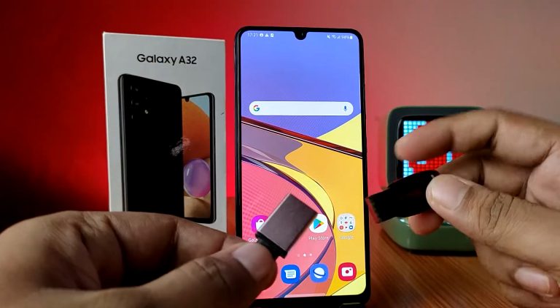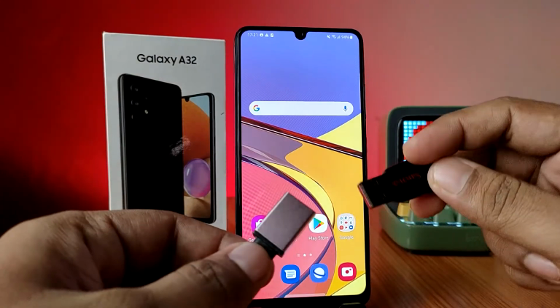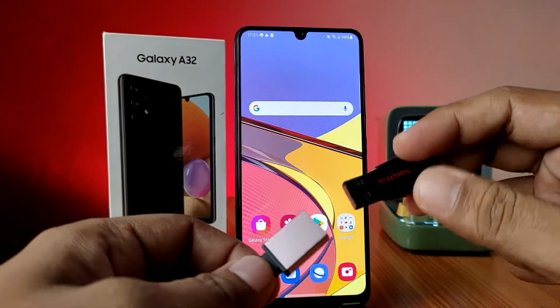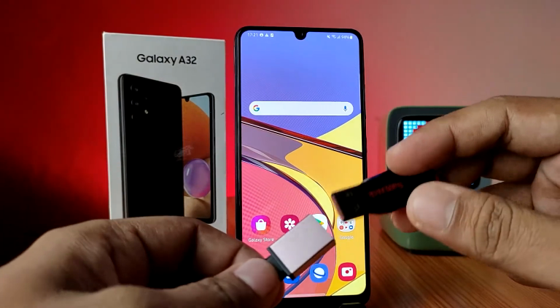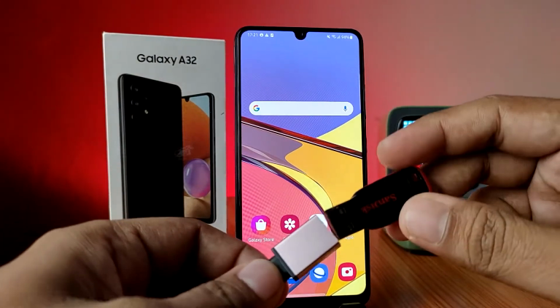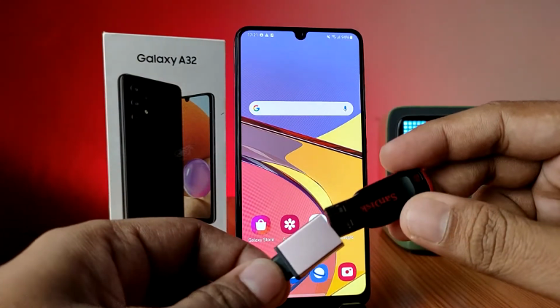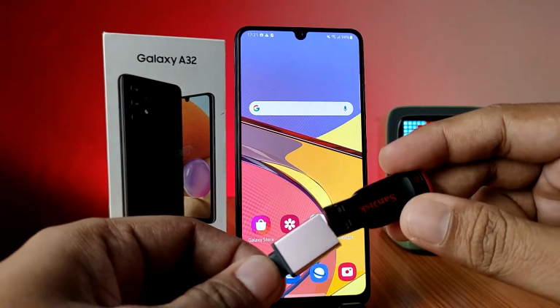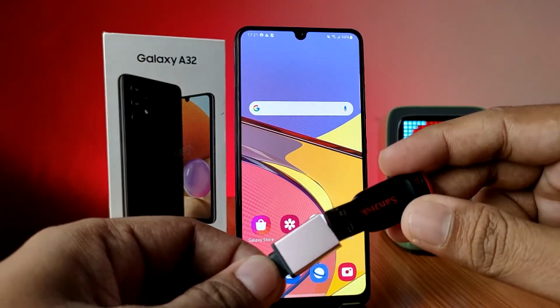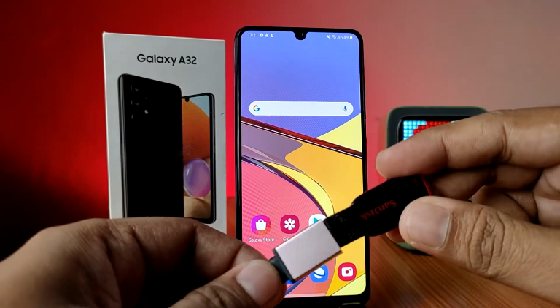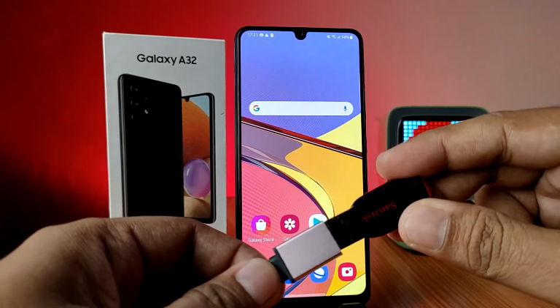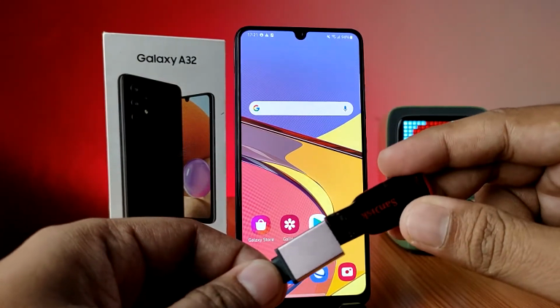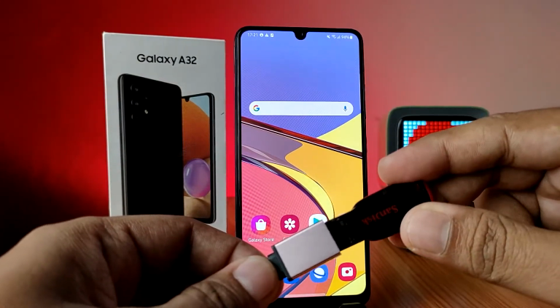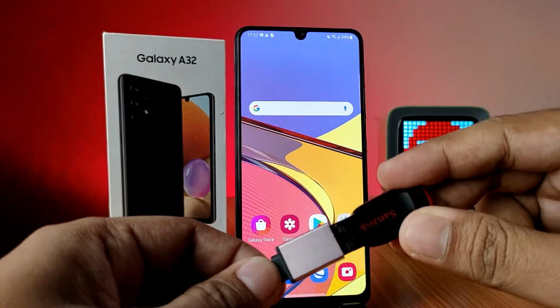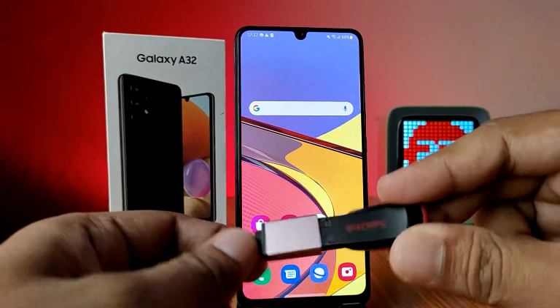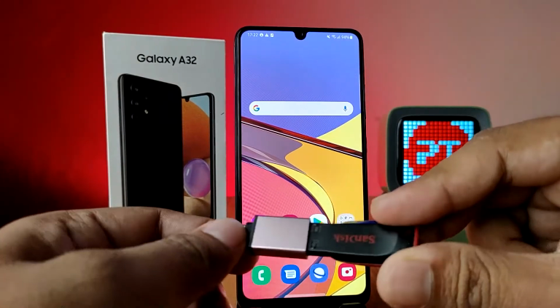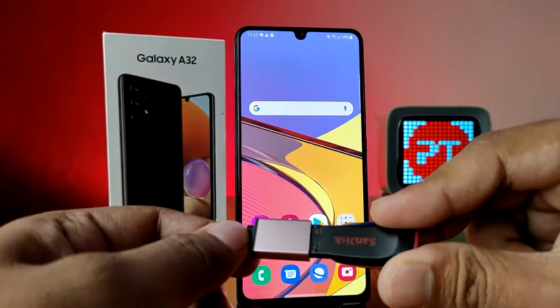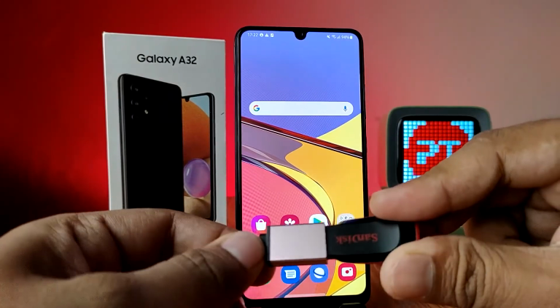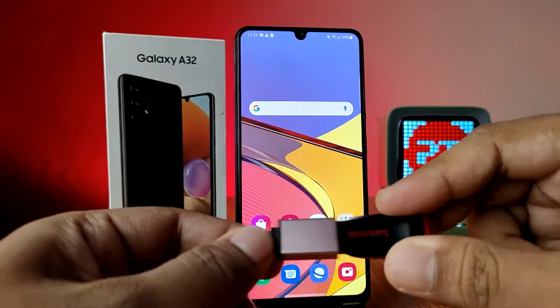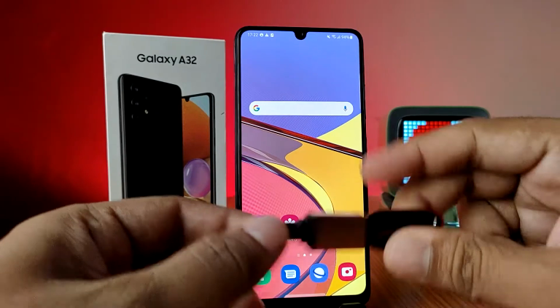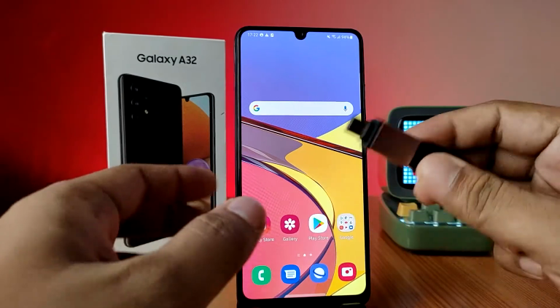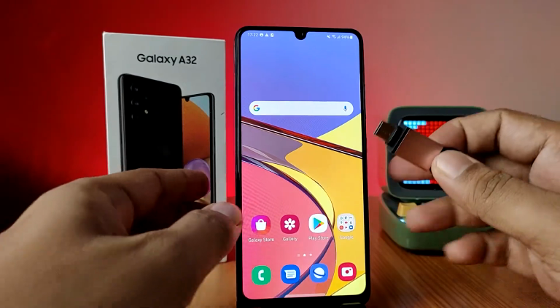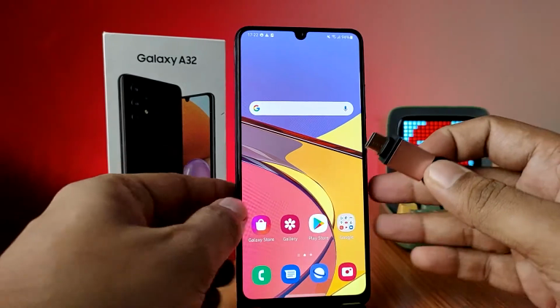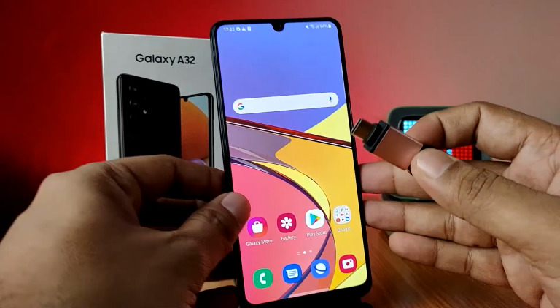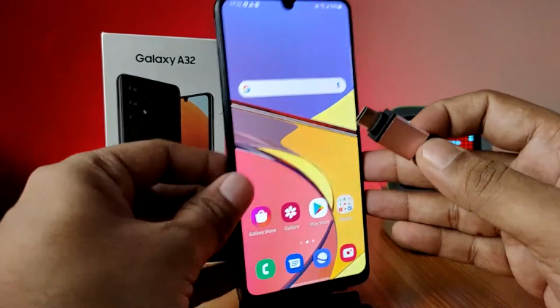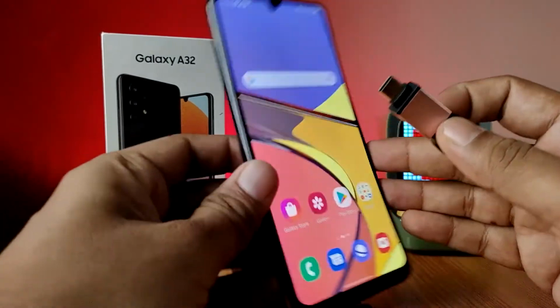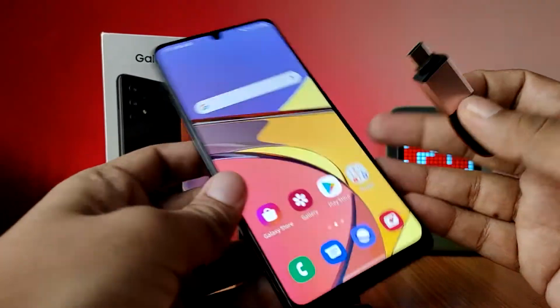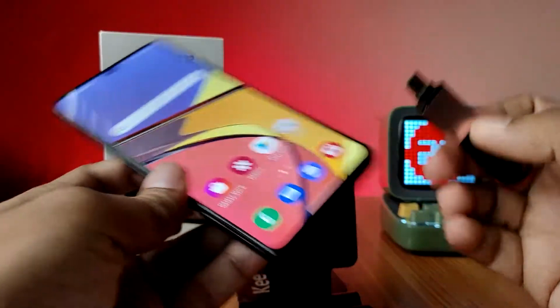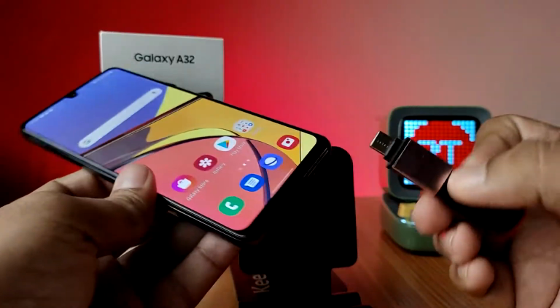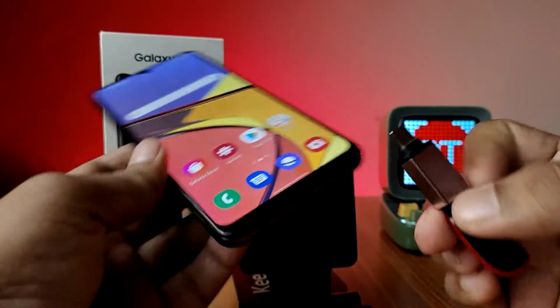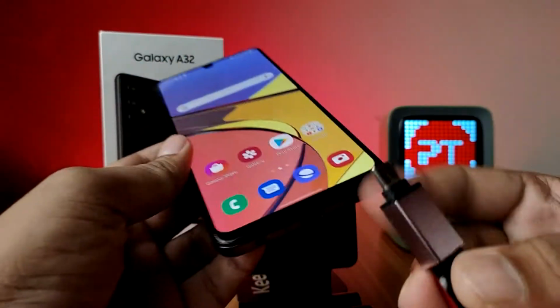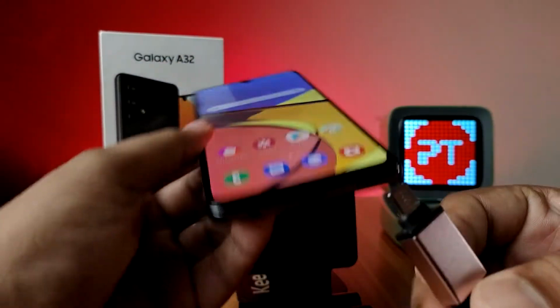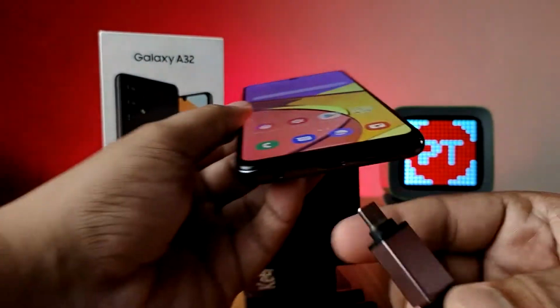You need to insert the pen drive into the OTG adapter. After that, you need to insert this setup into the phone.